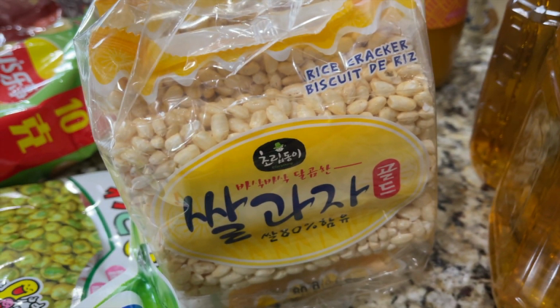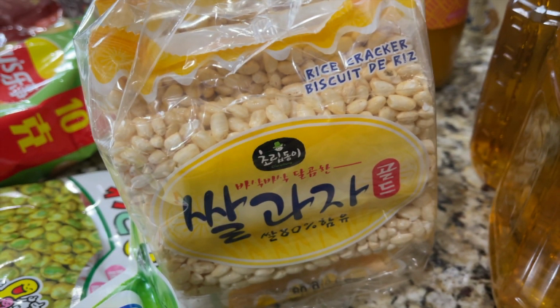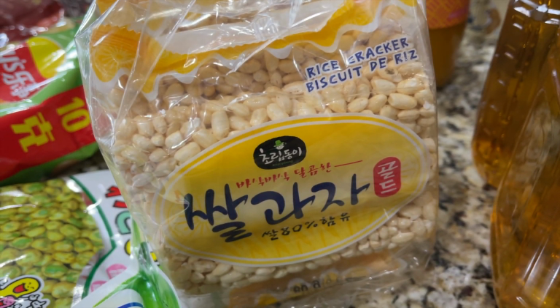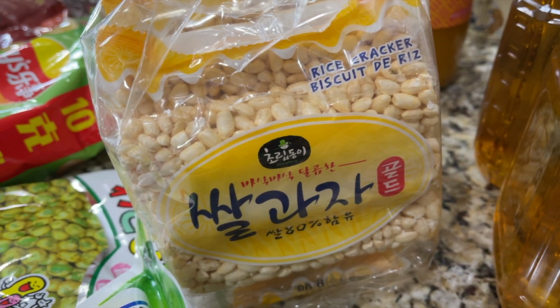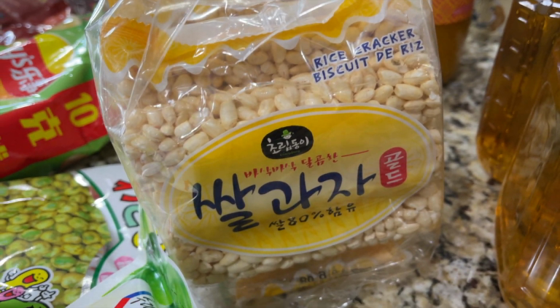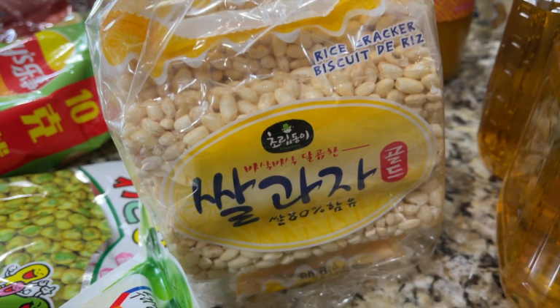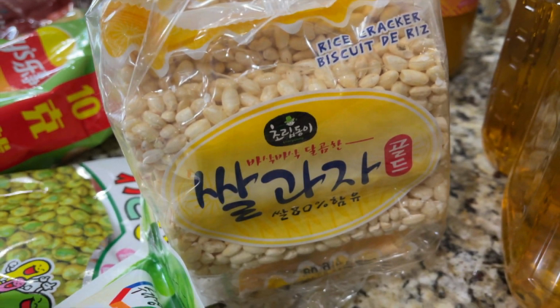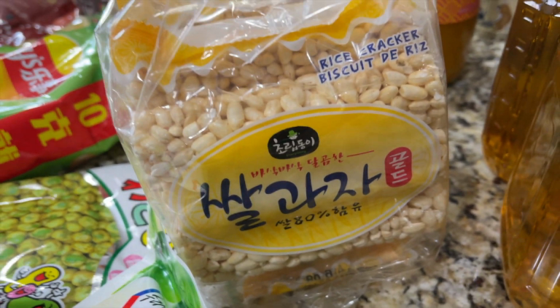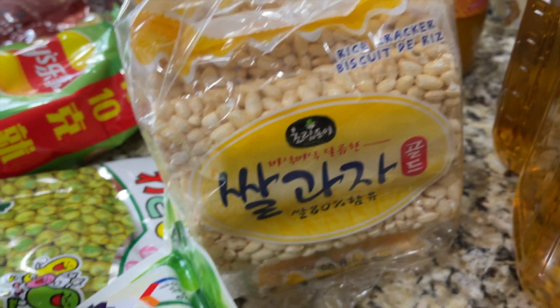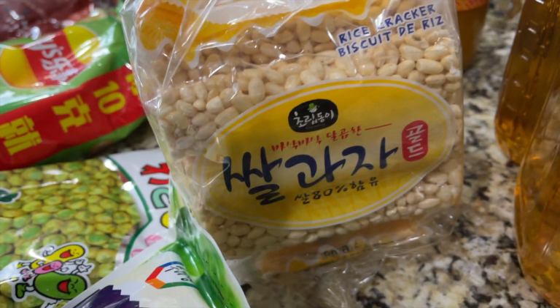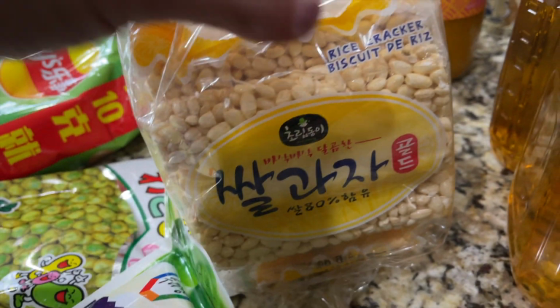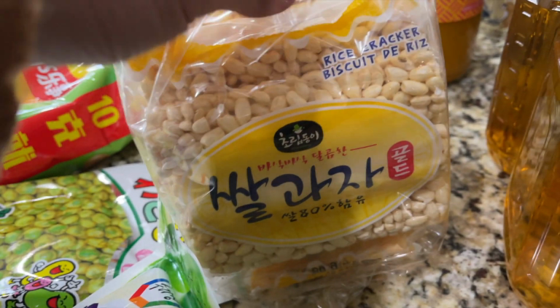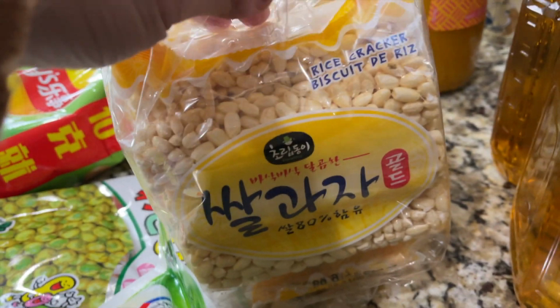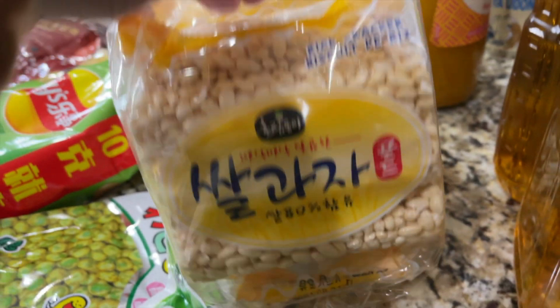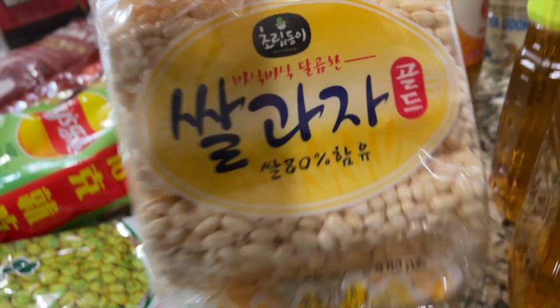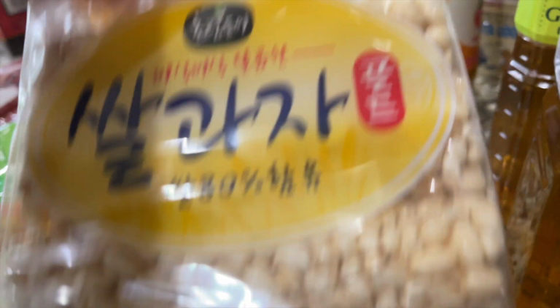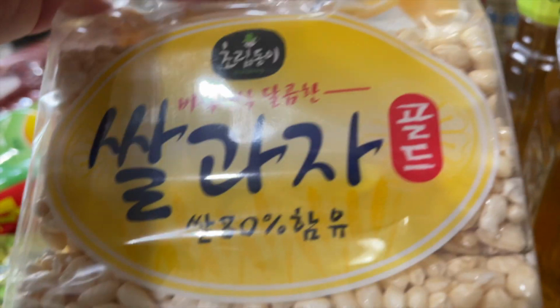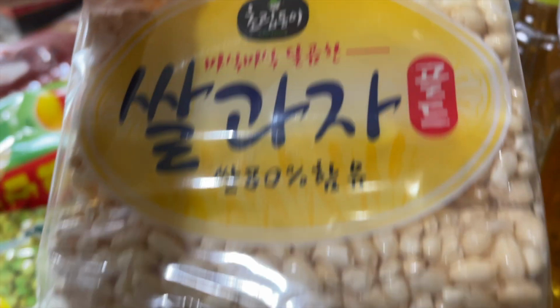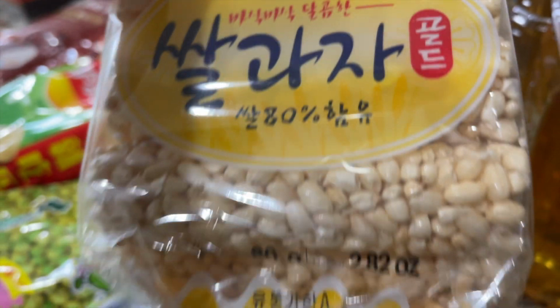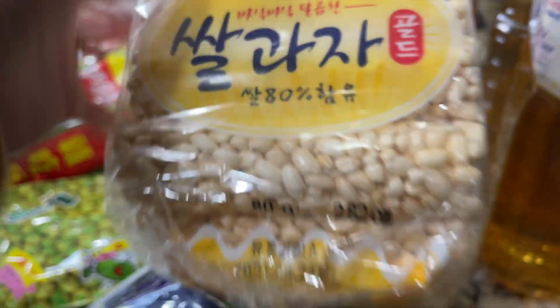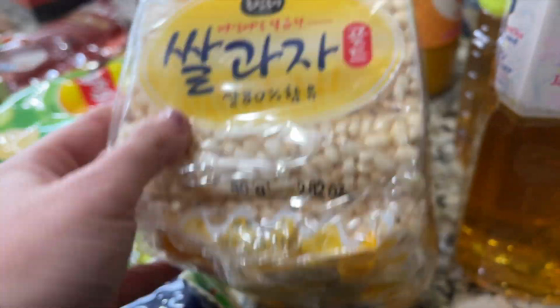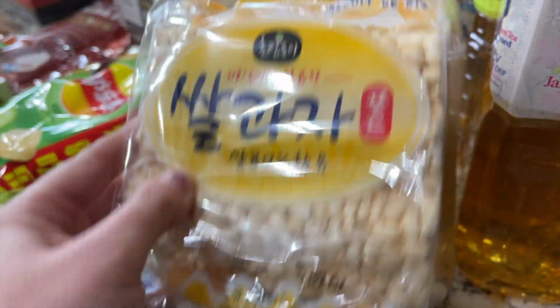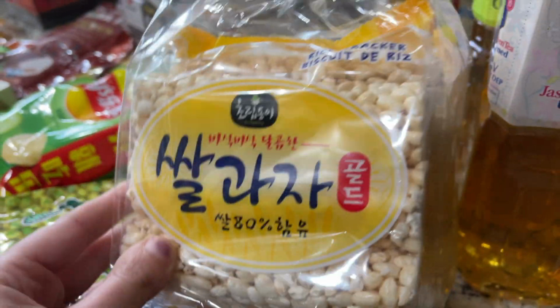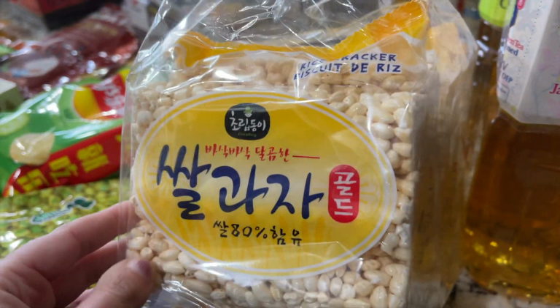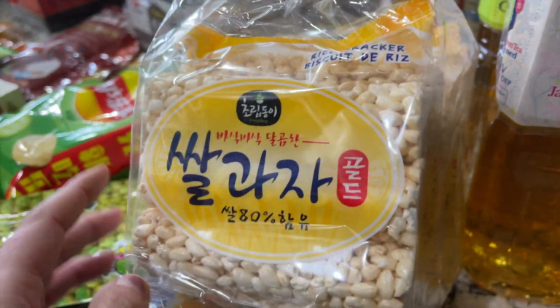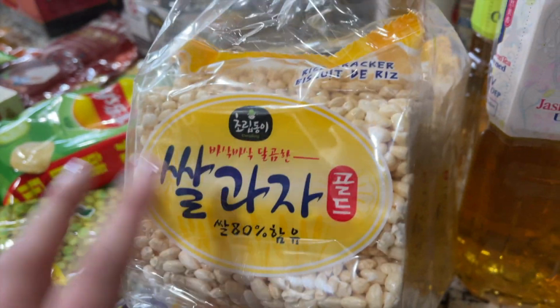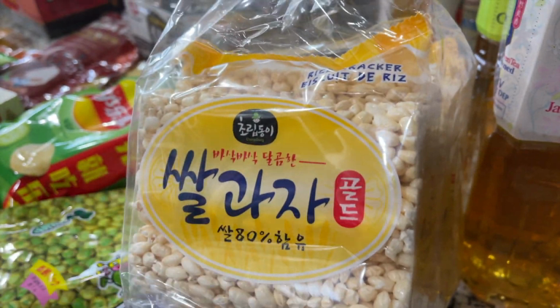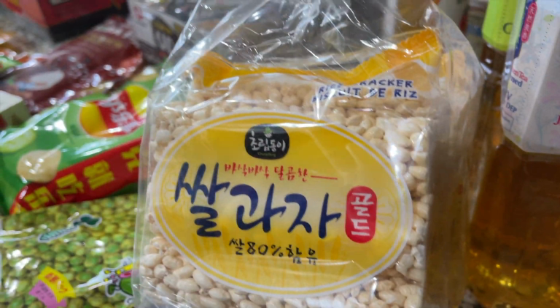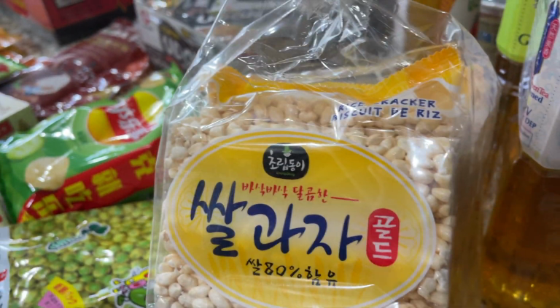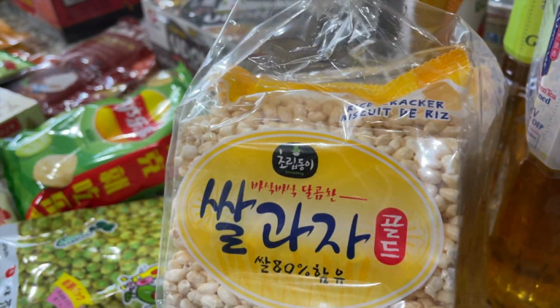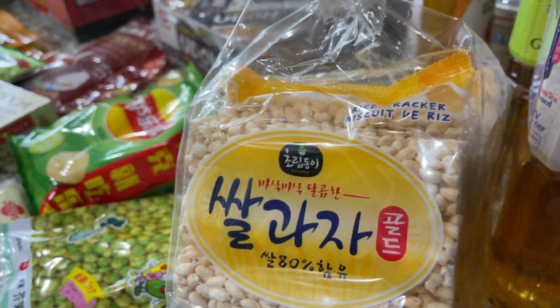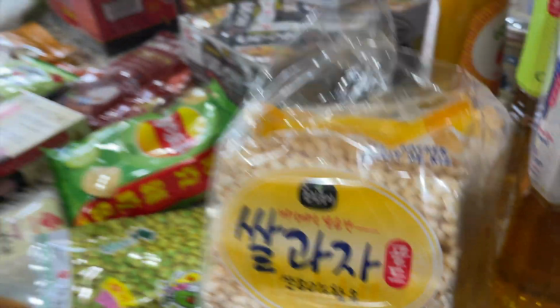And last but not least, we have rice crackers, which looks like a fun snack.